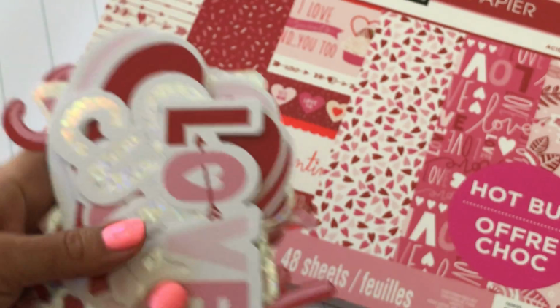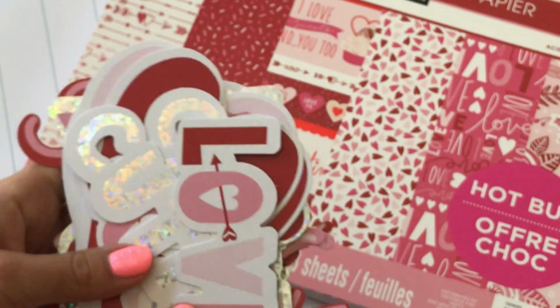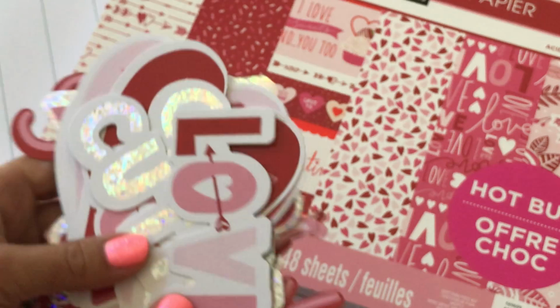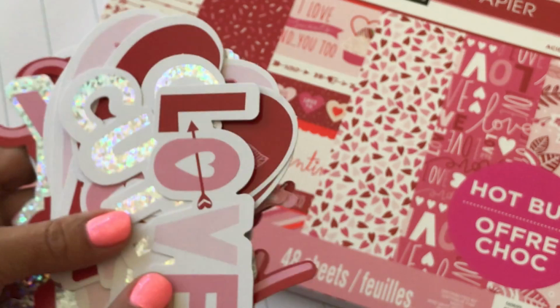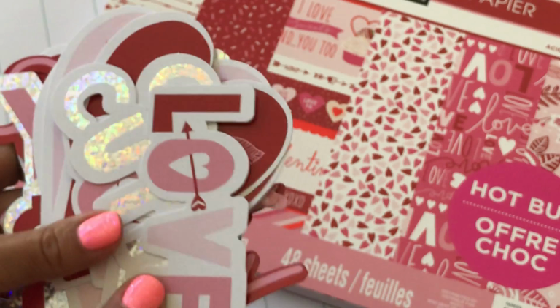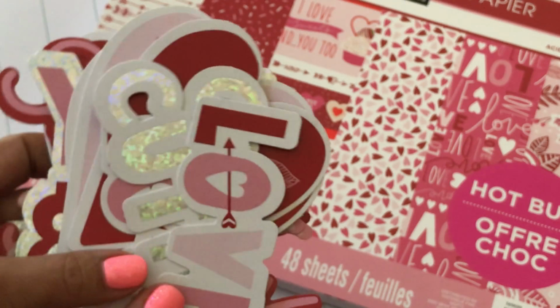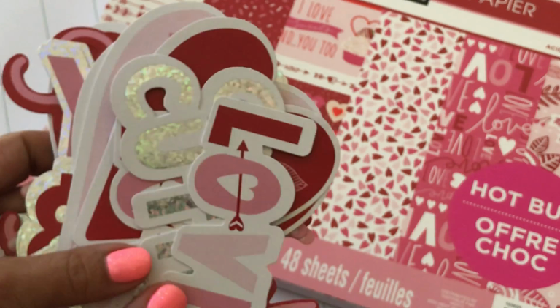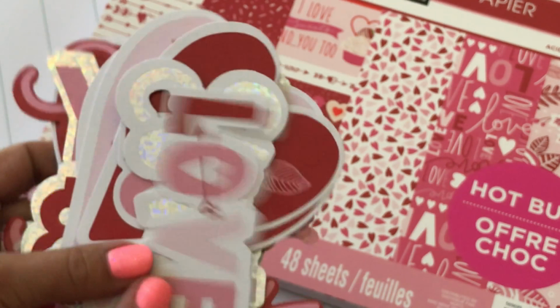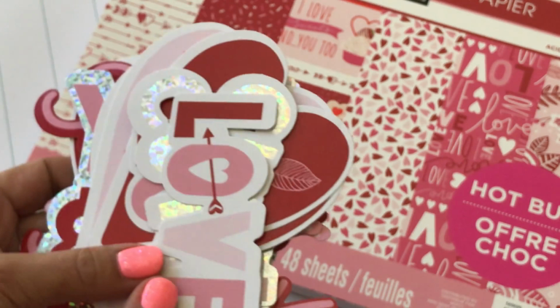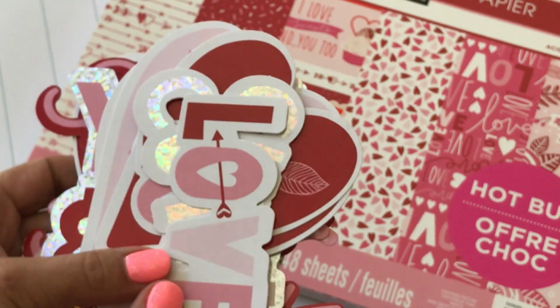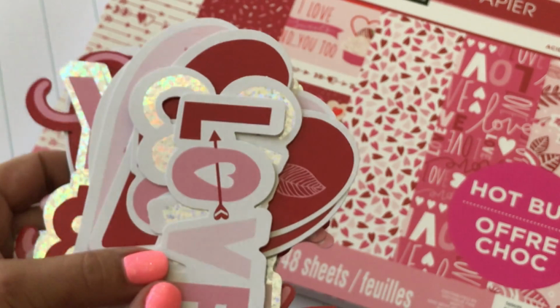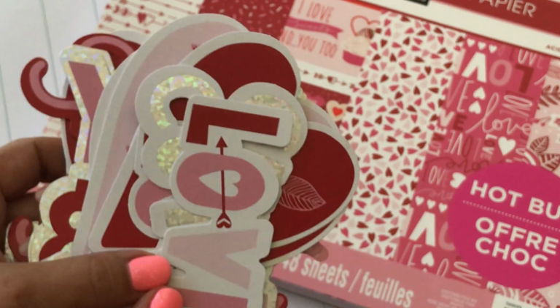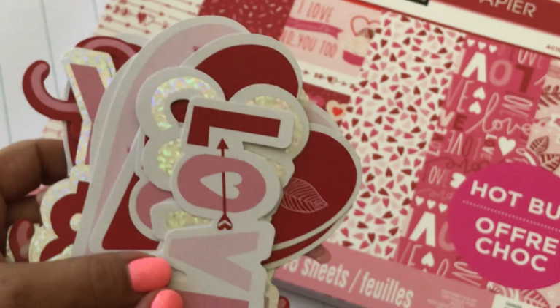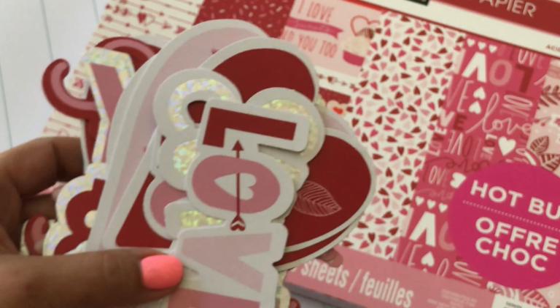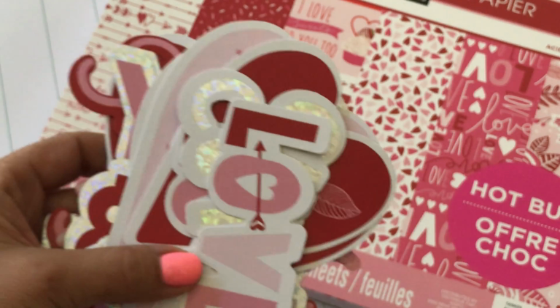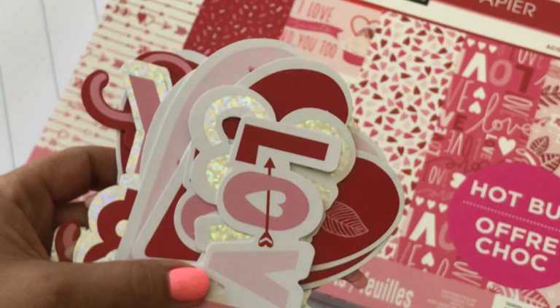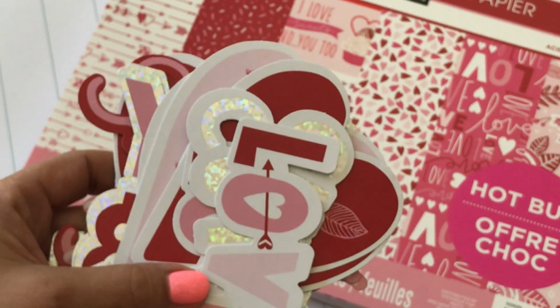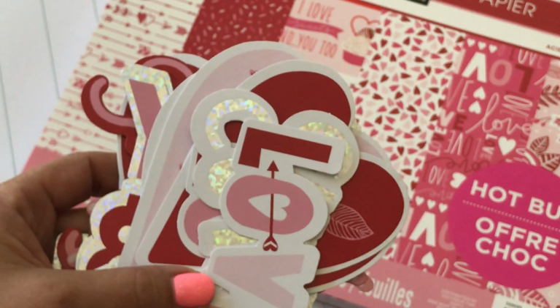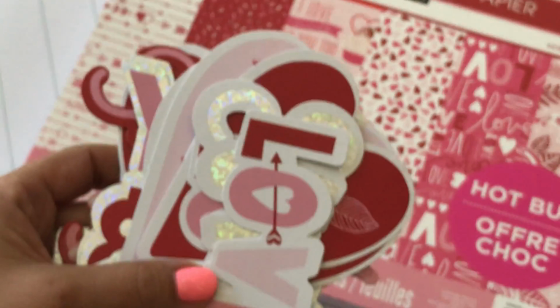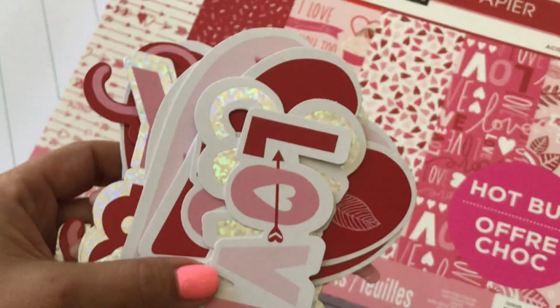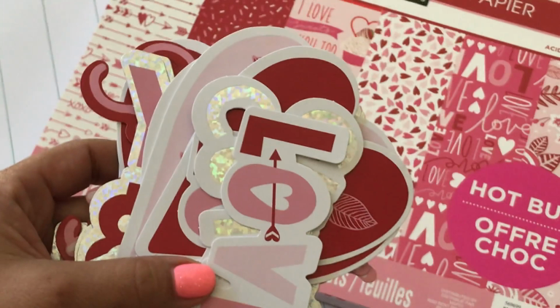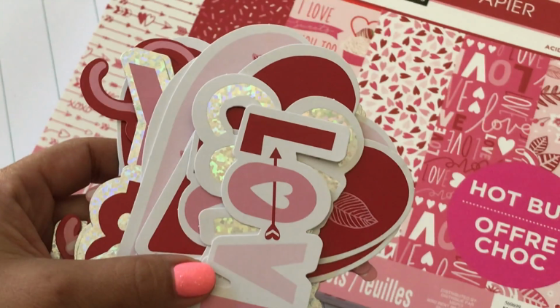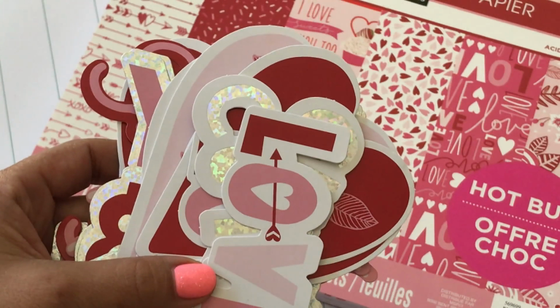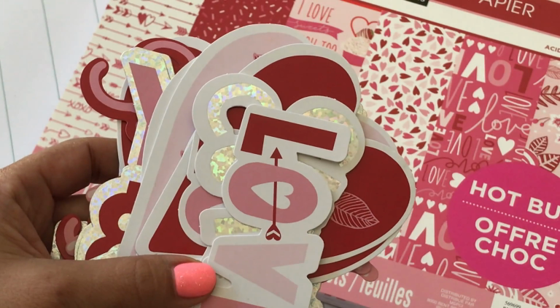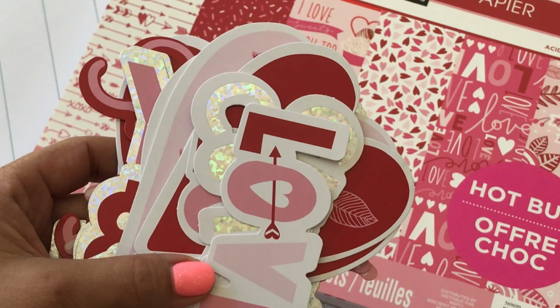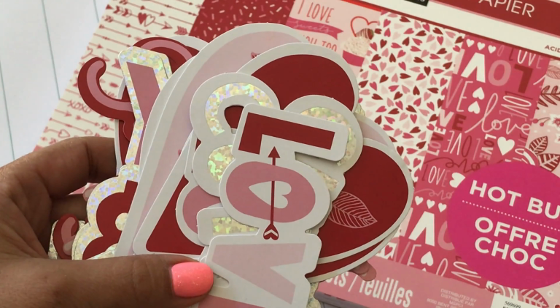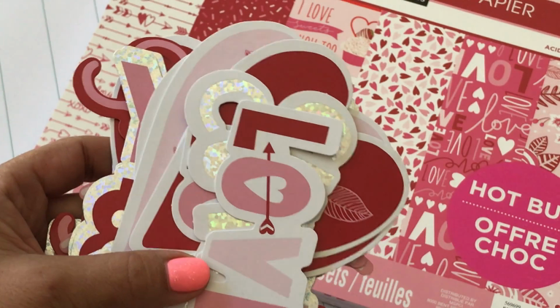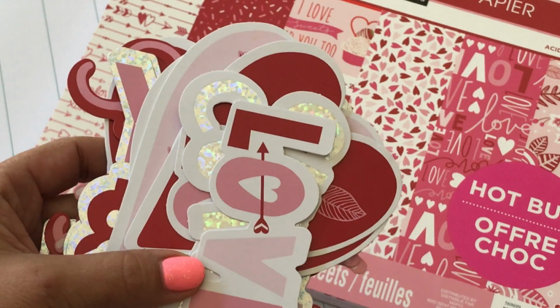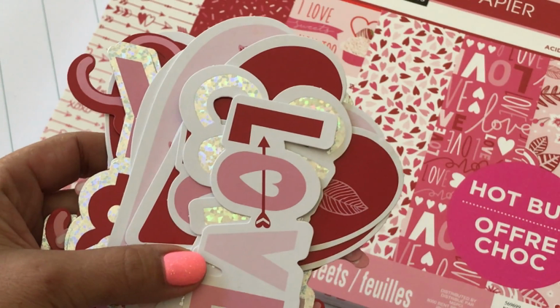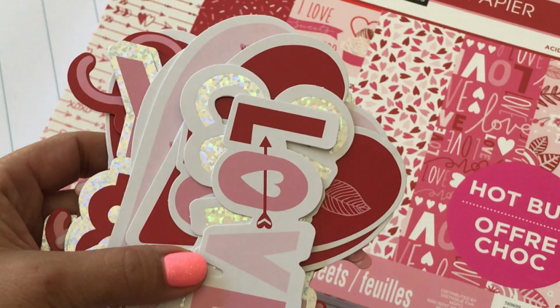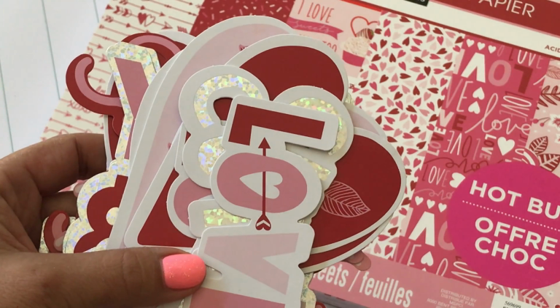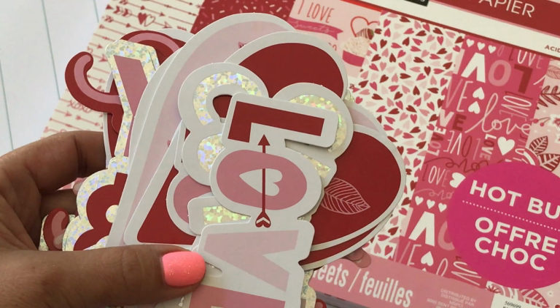Anyway, I just wanted to share what I picked up from Michaels for Valentine's Day goodies. Hope you guys are having a happy crafty day, and I will check you guys out in my next video — bye for now!